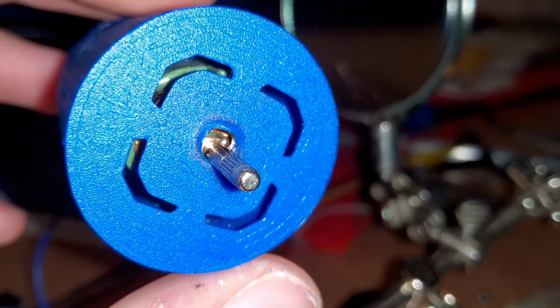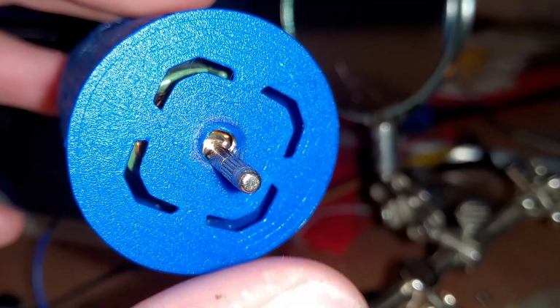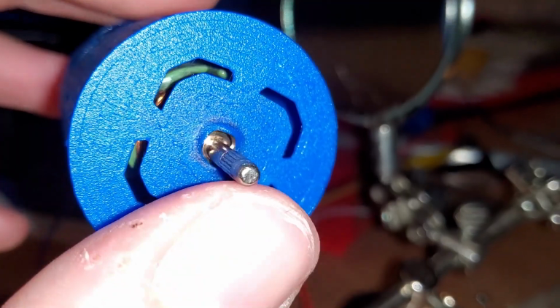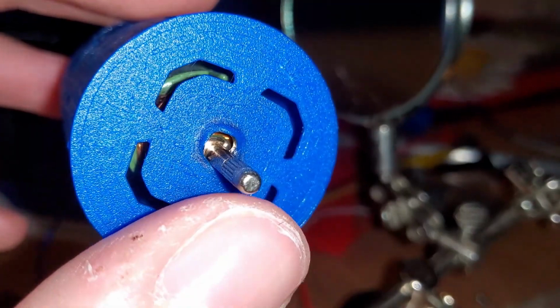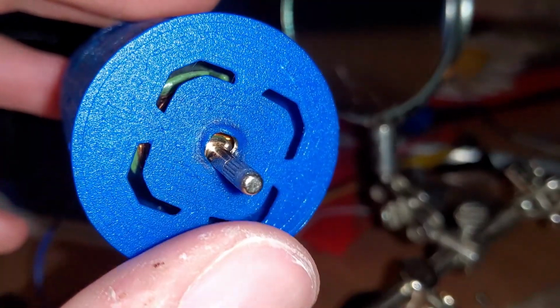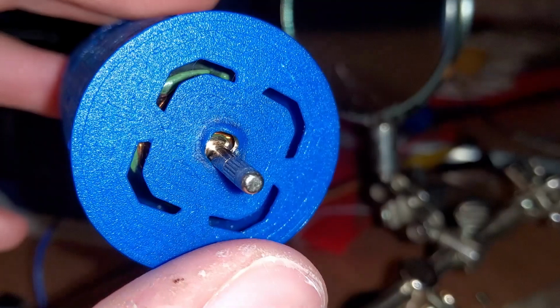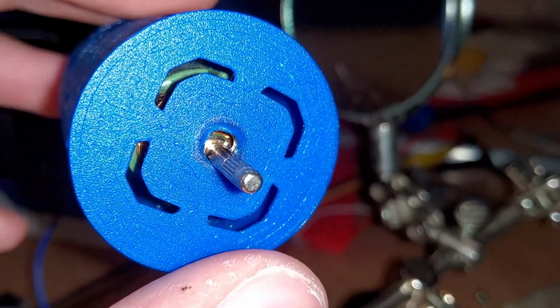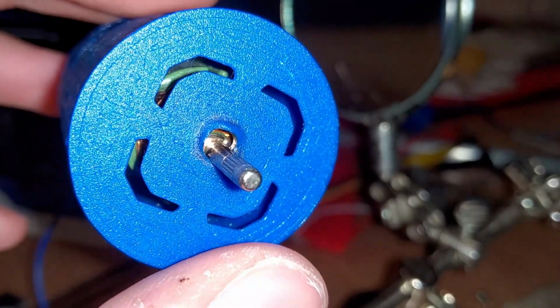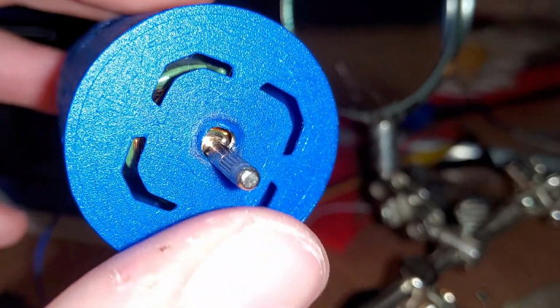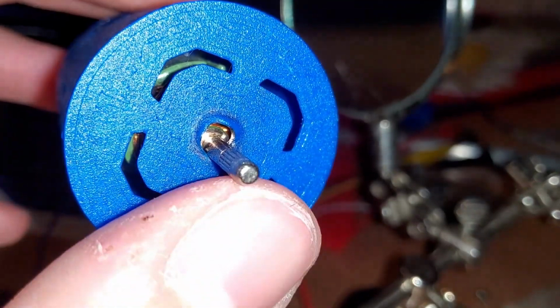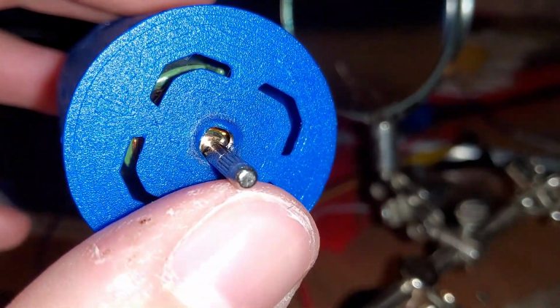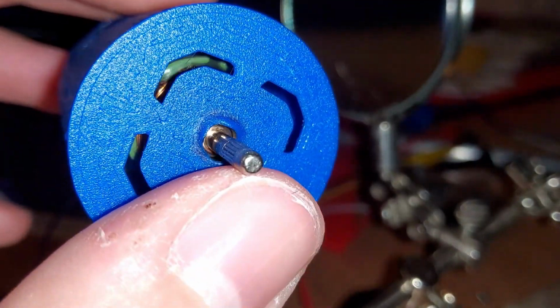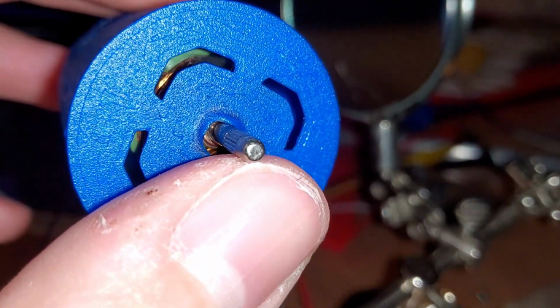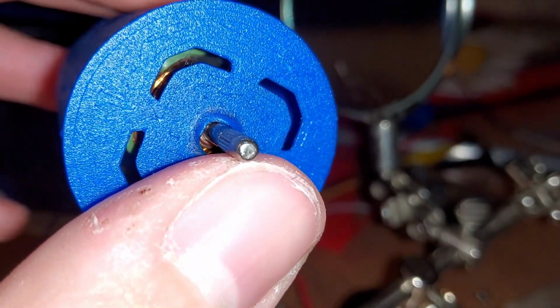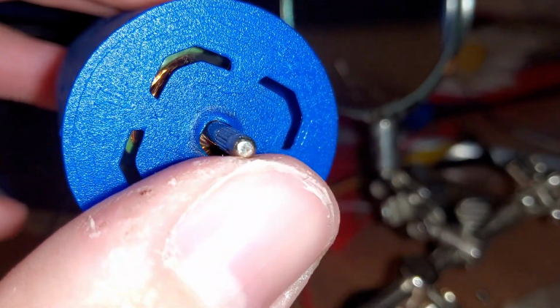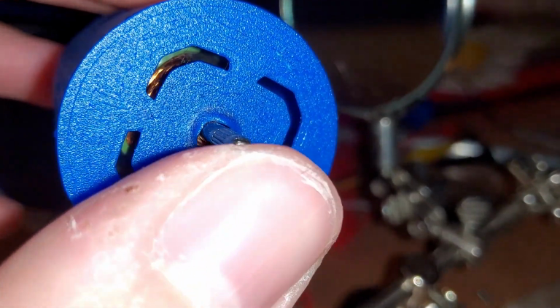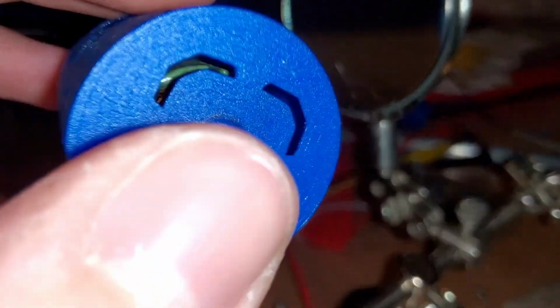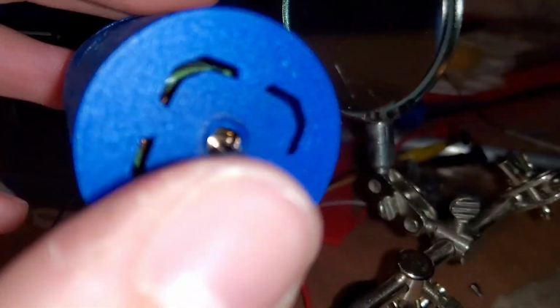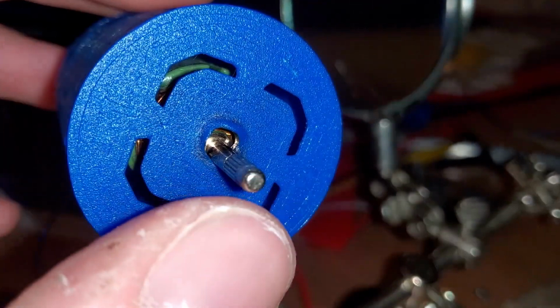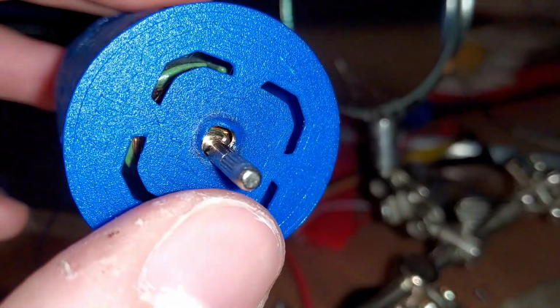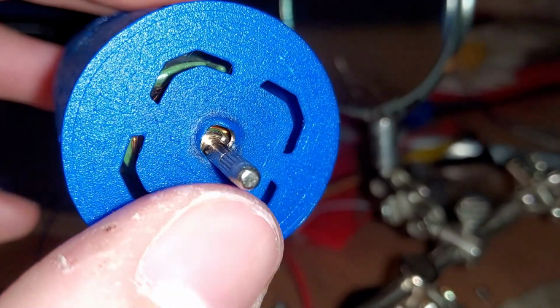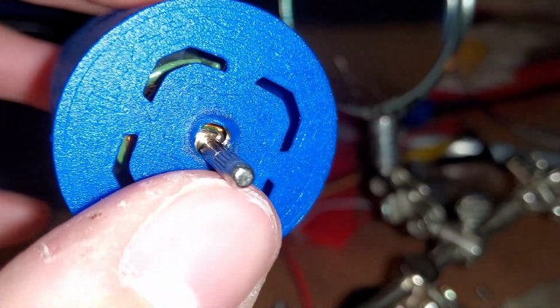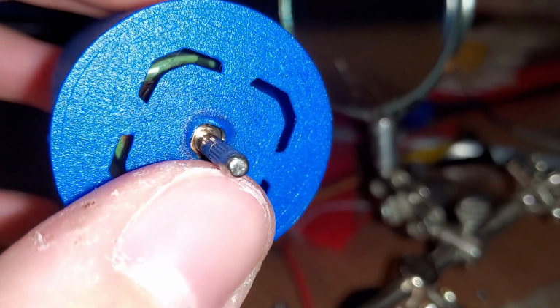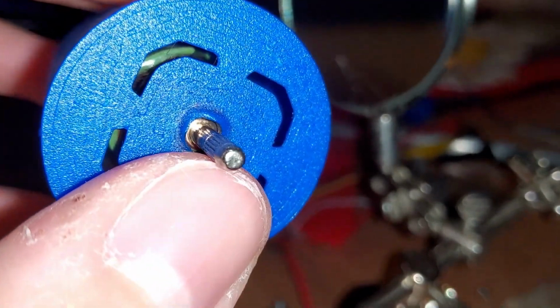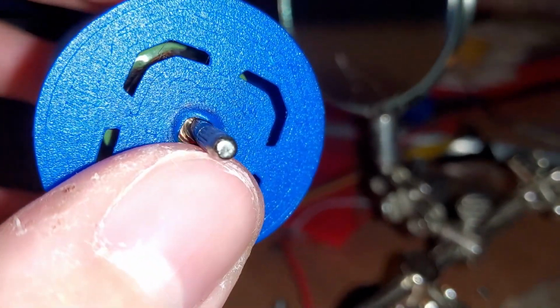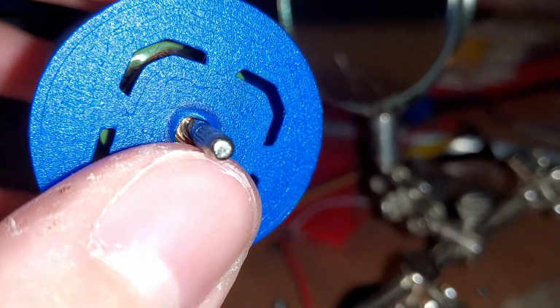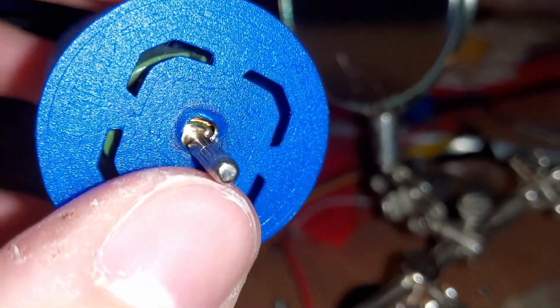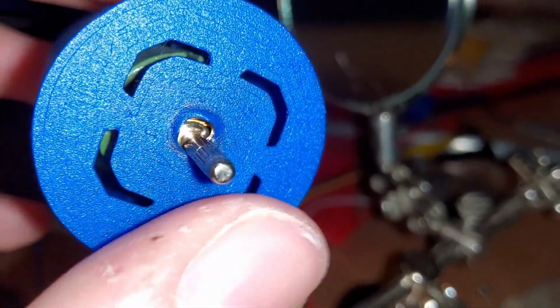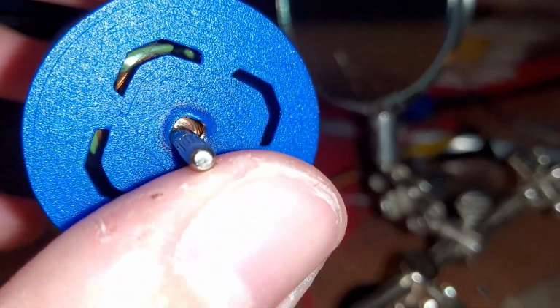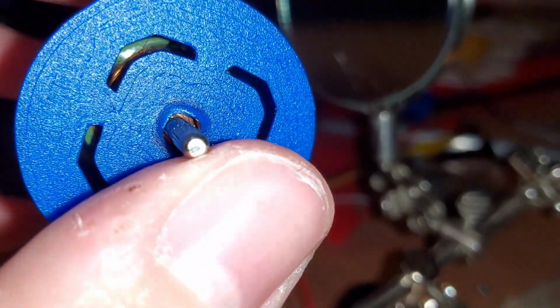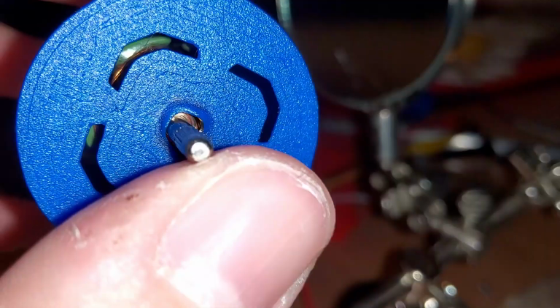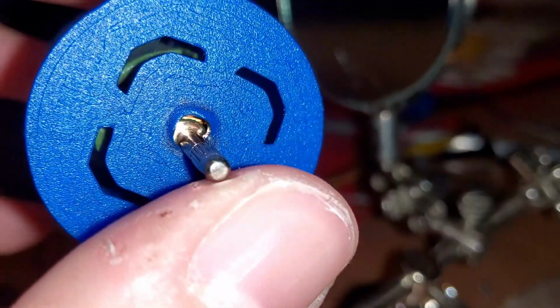I've got a bit of a problem here. The friction caused by the shaft is melting my motor housing.